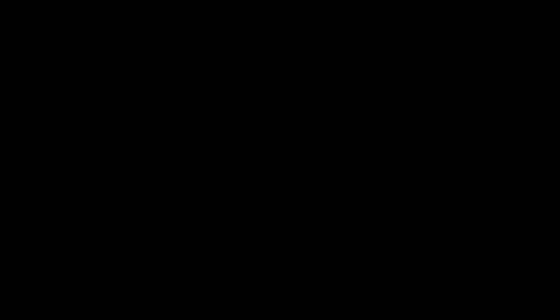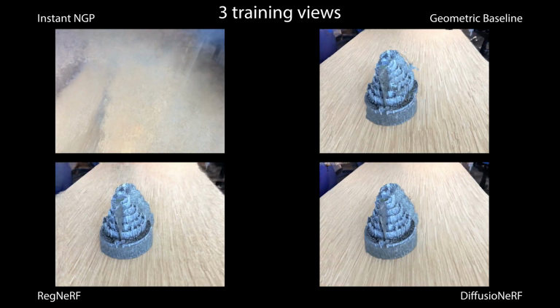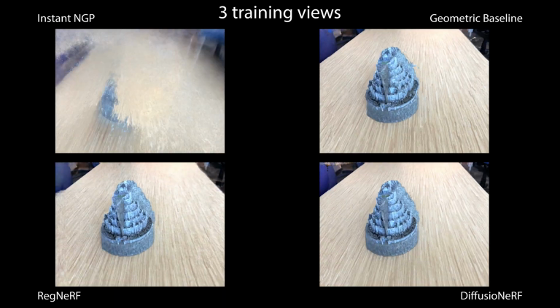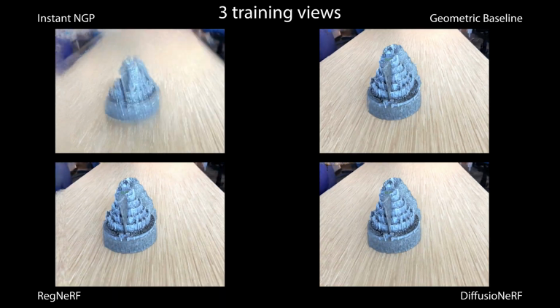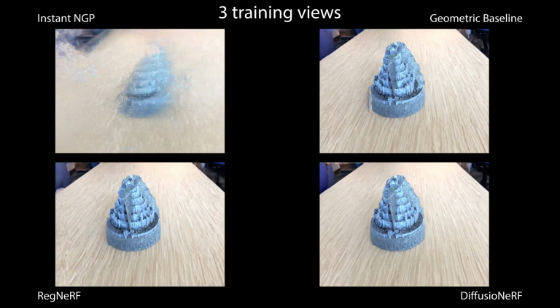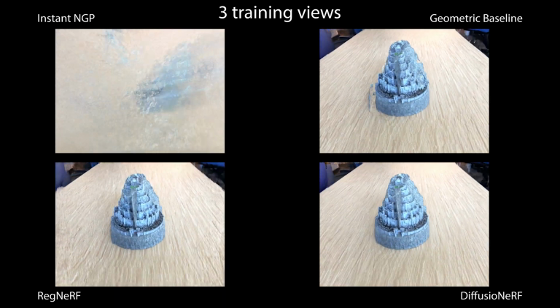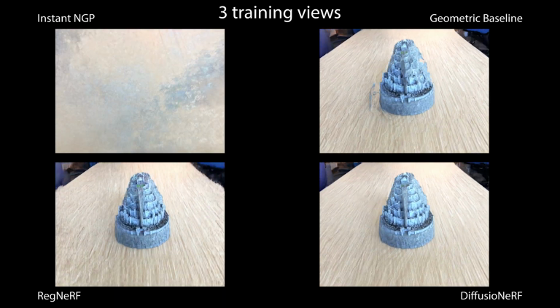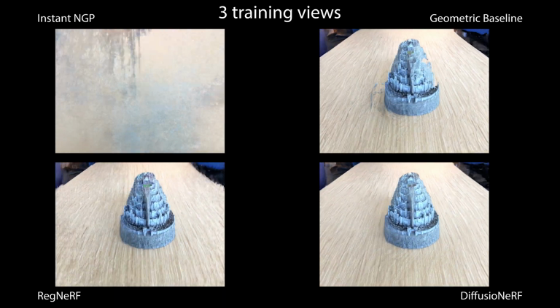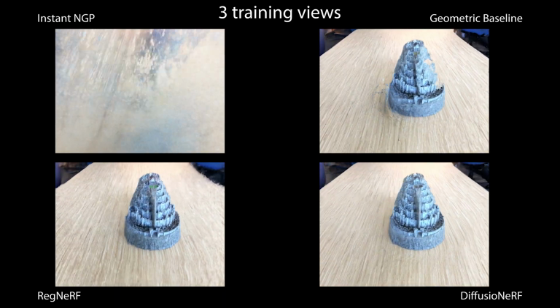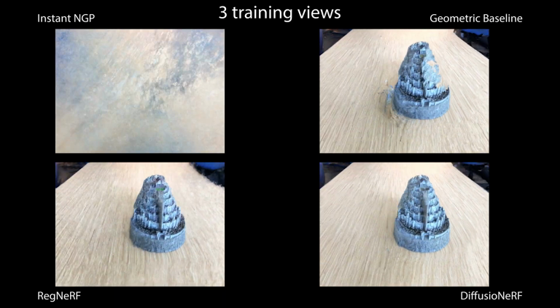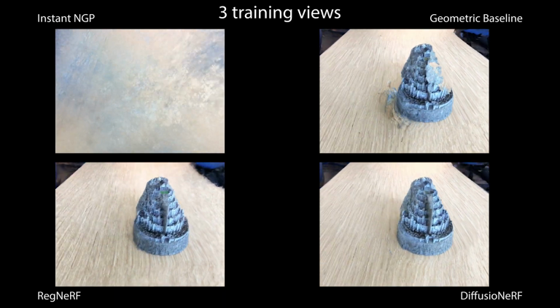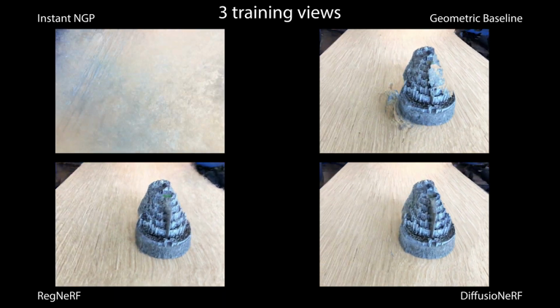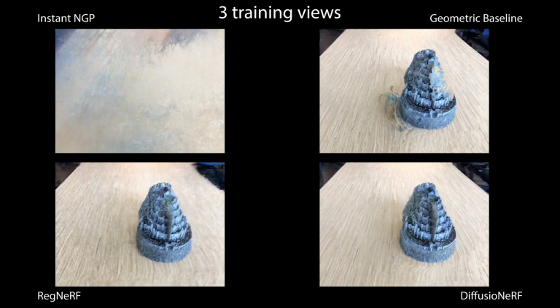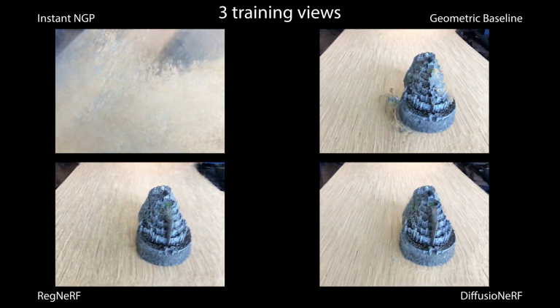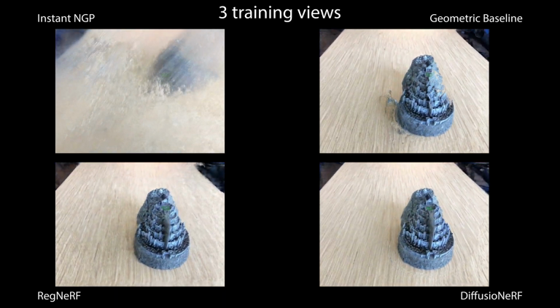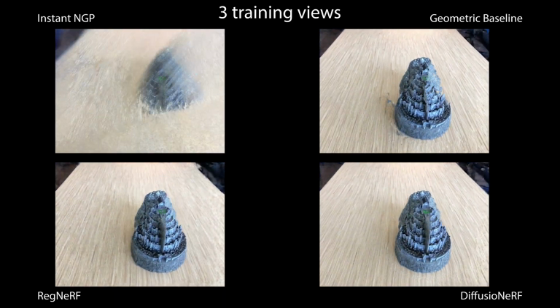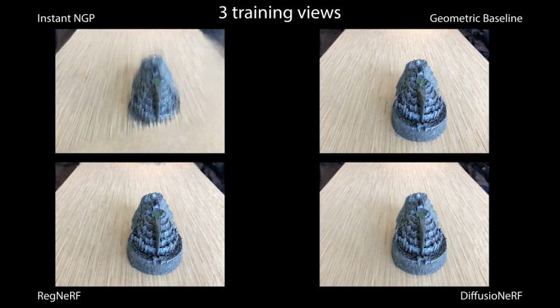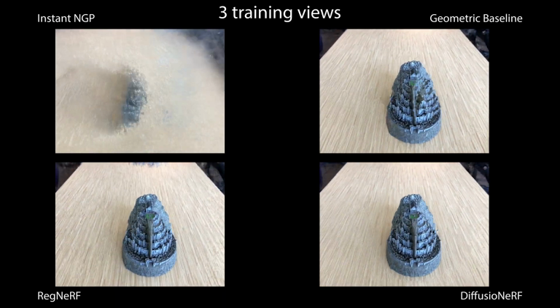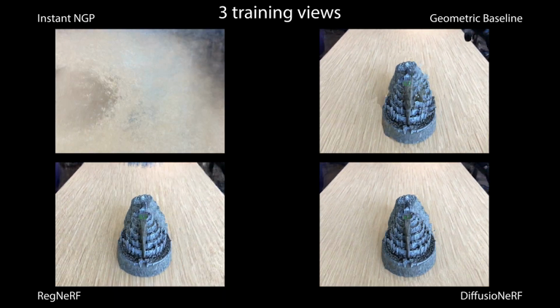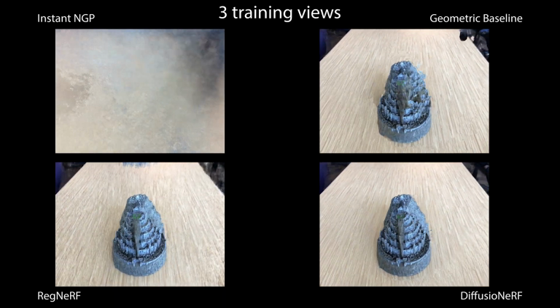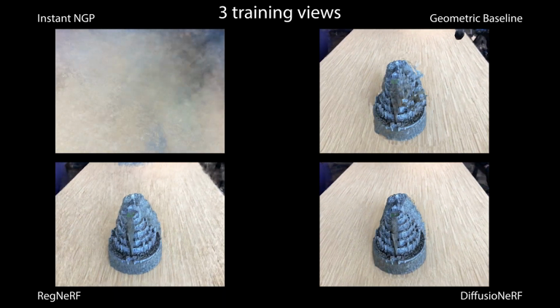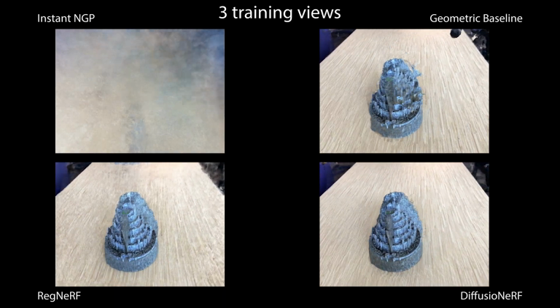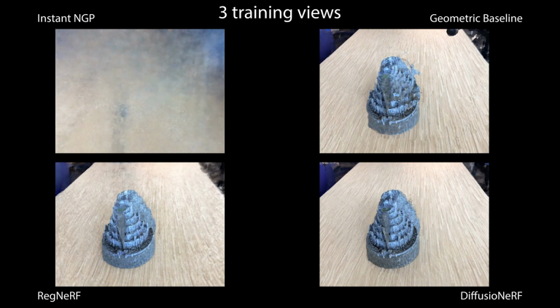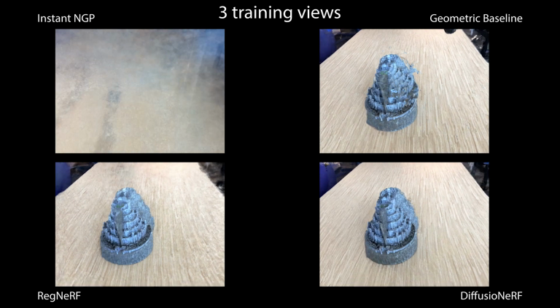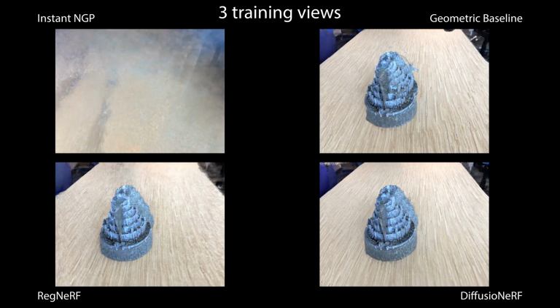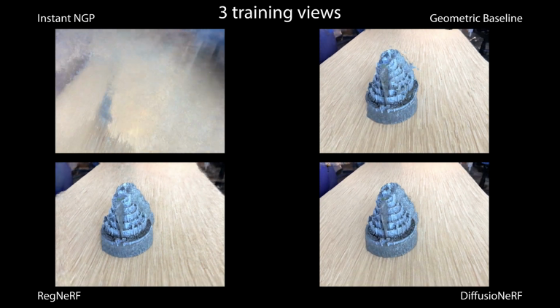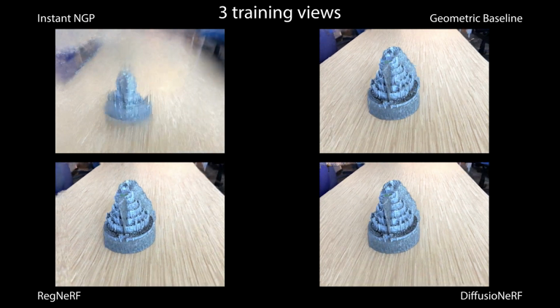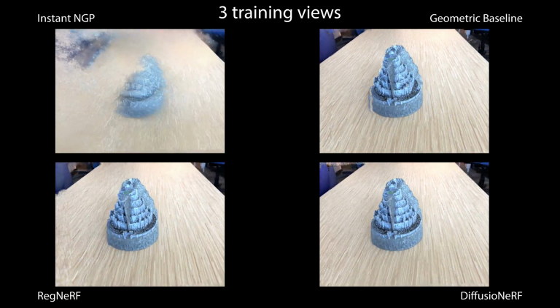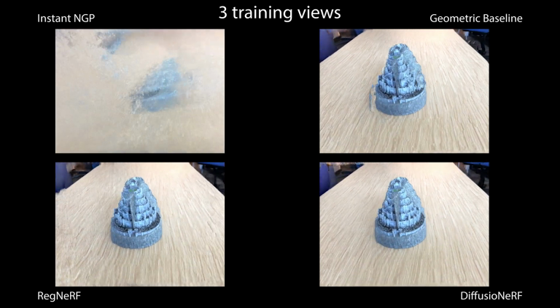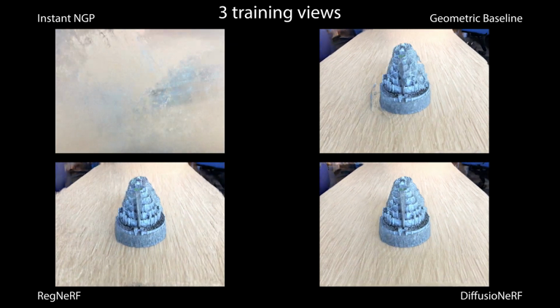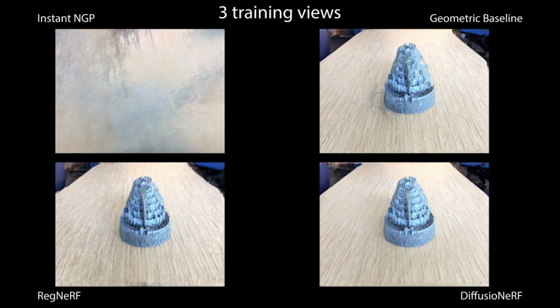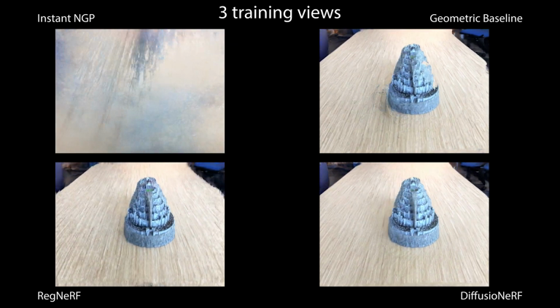In this scene, our geometric baseline fails to fit a plausible geometry to the object of interest.